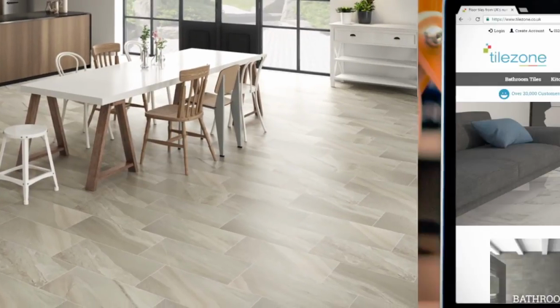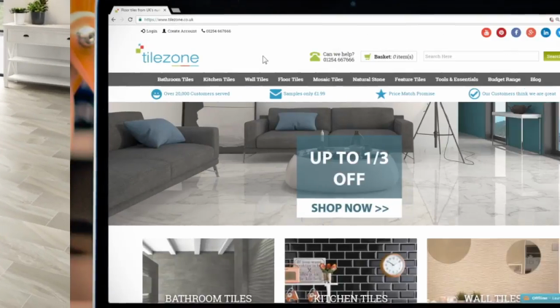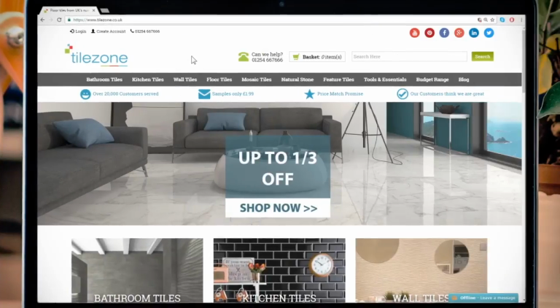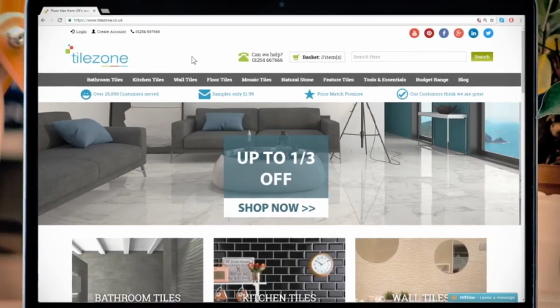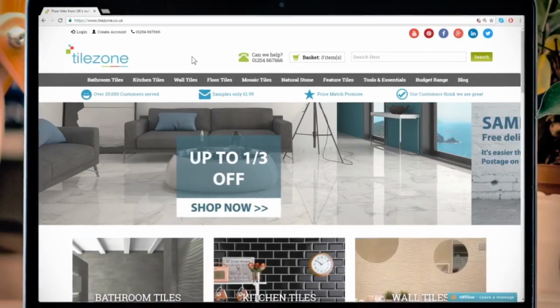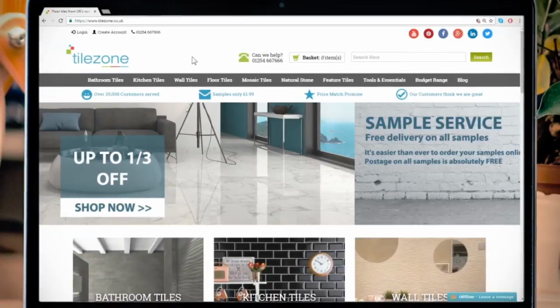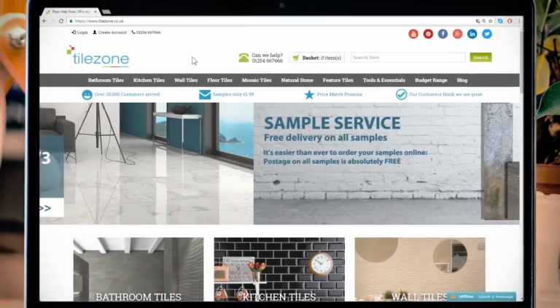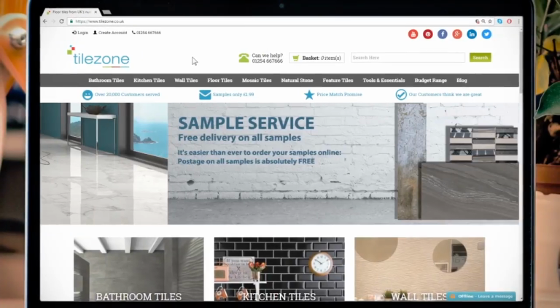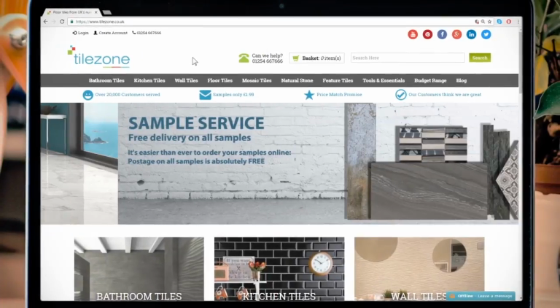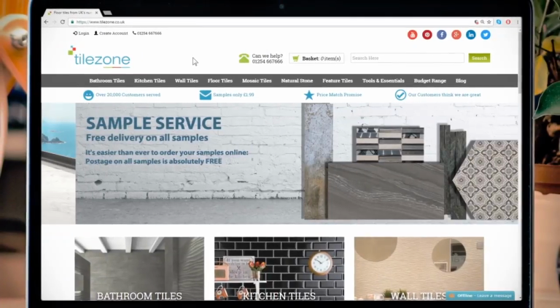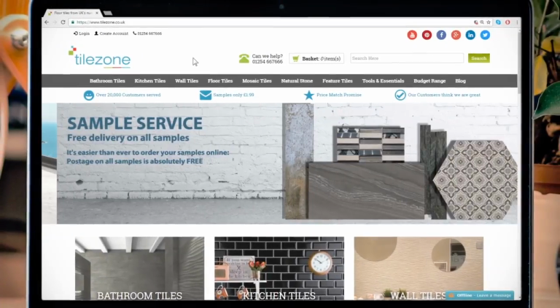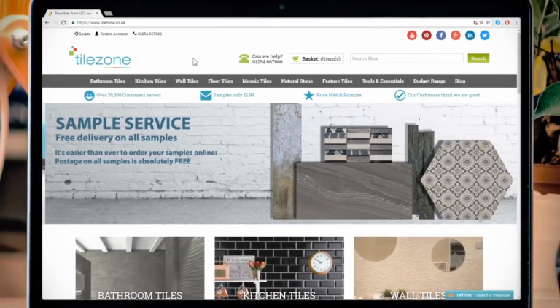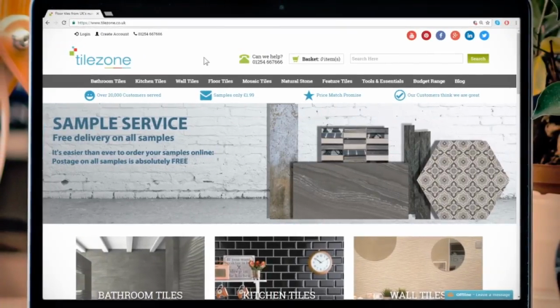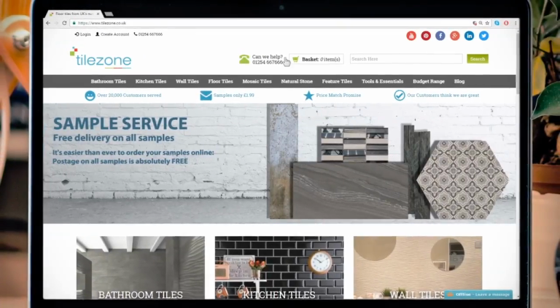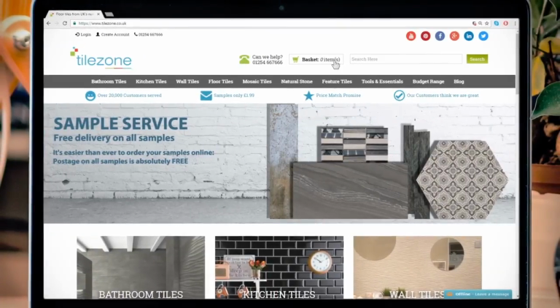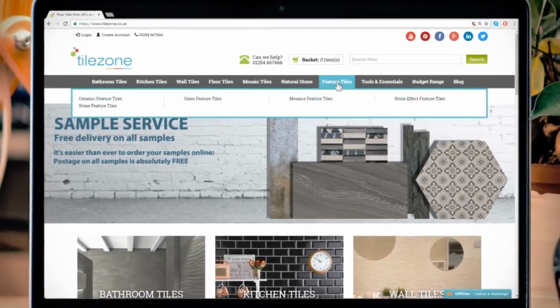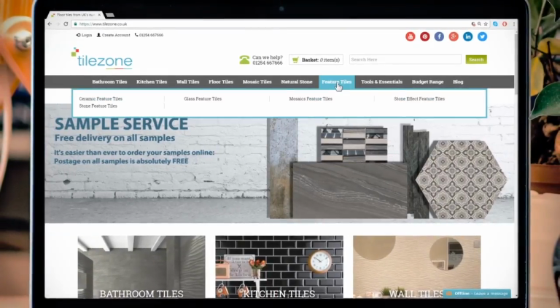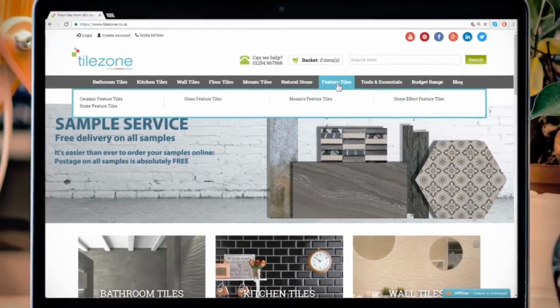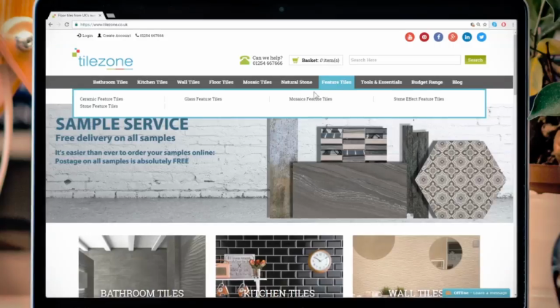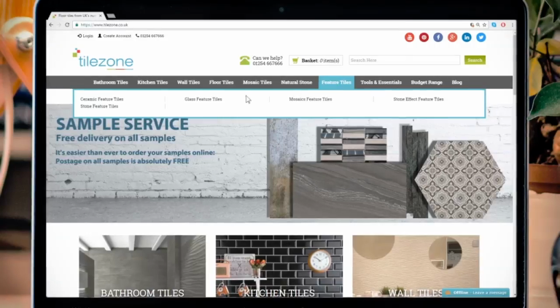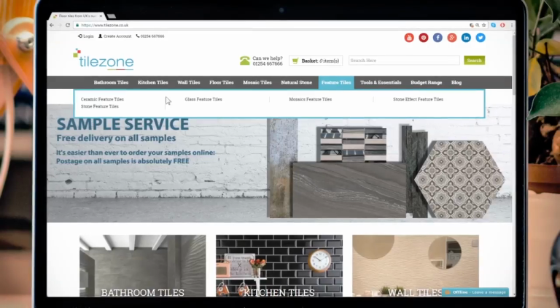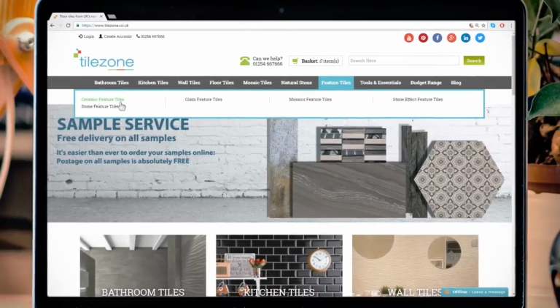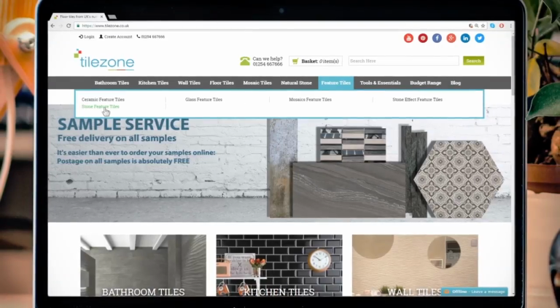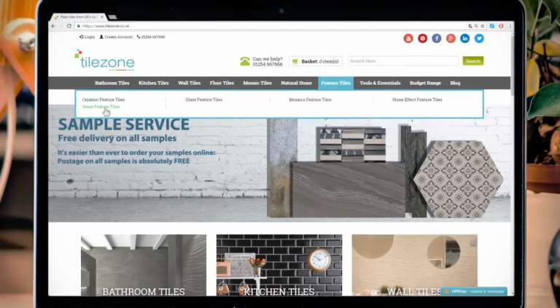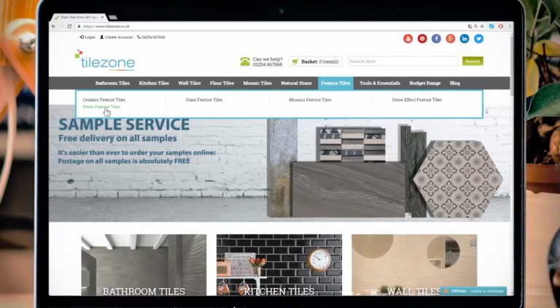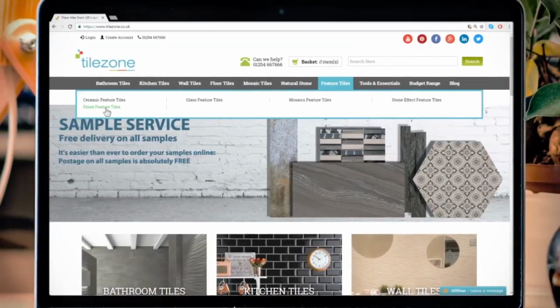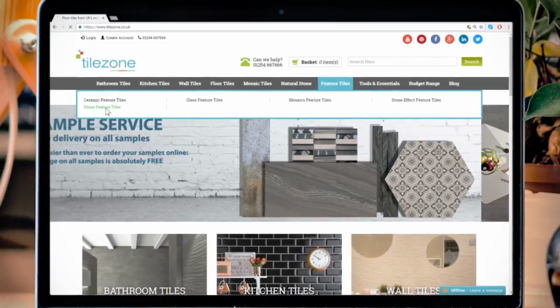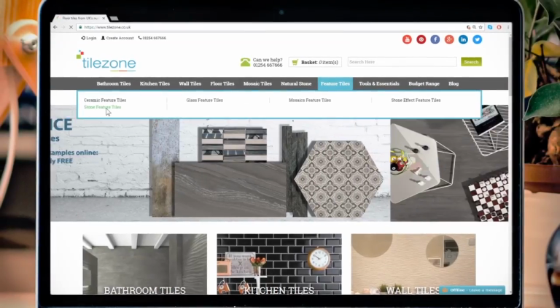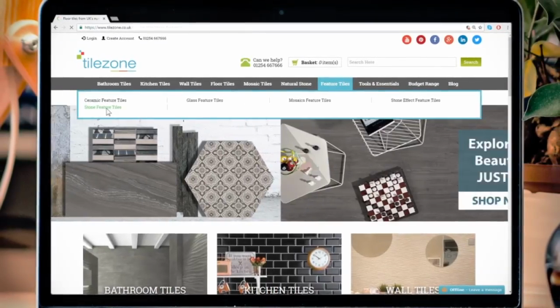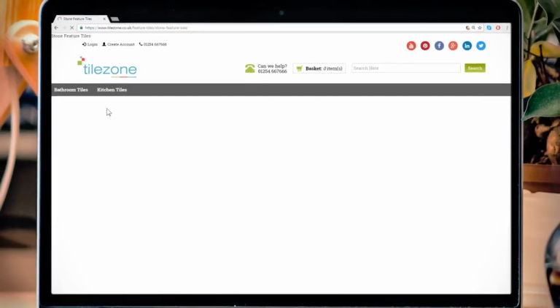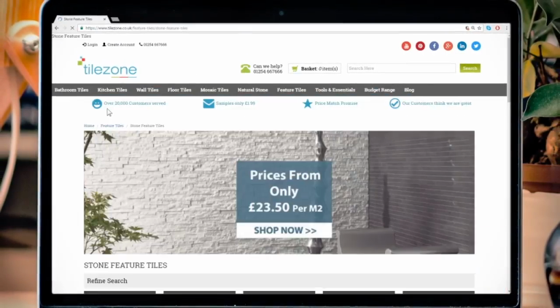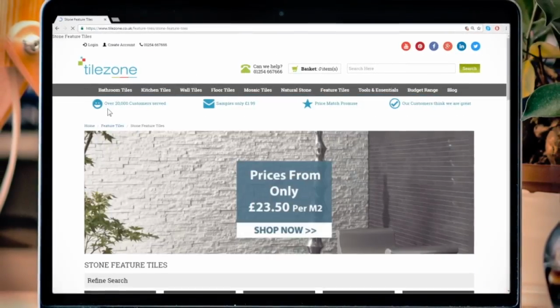Shop online on TileZone with convenience. Browse our products from thousands of international brands.